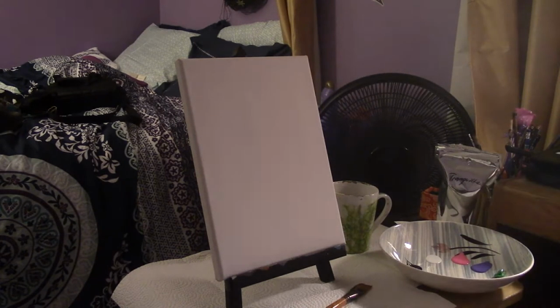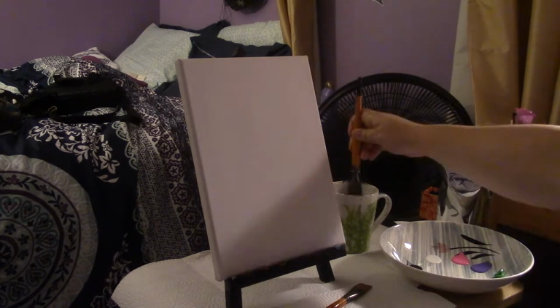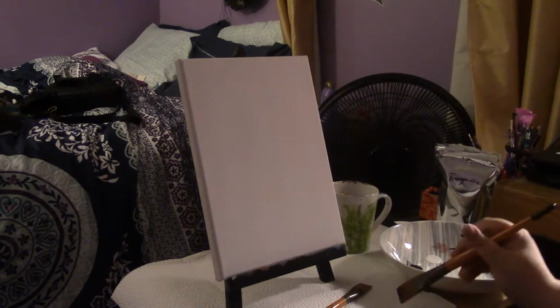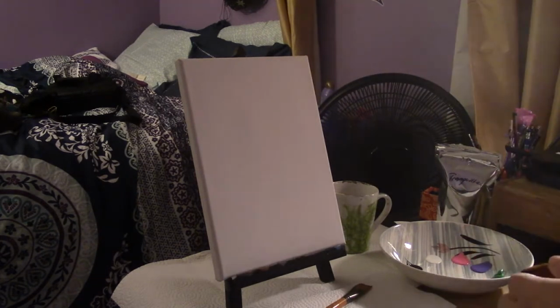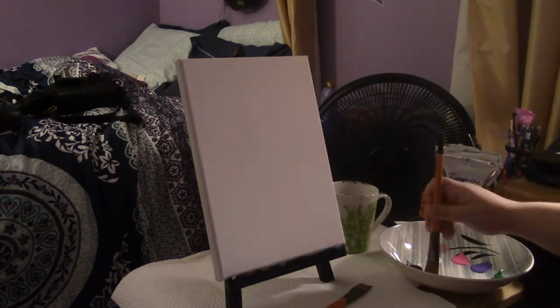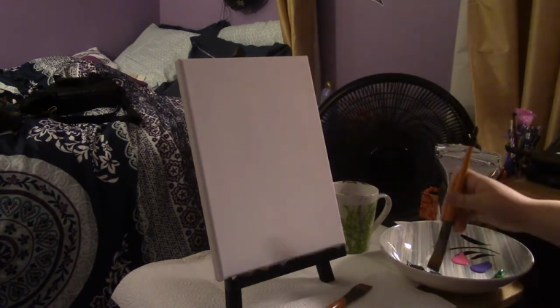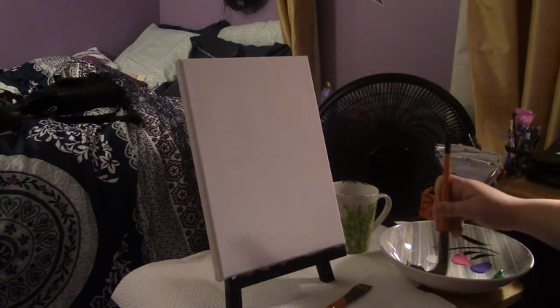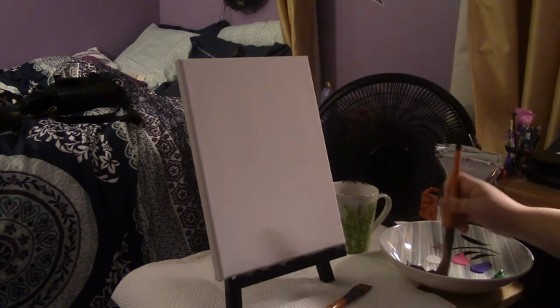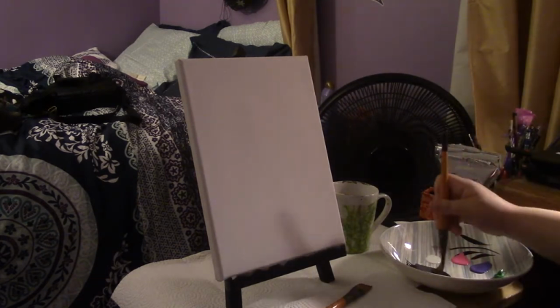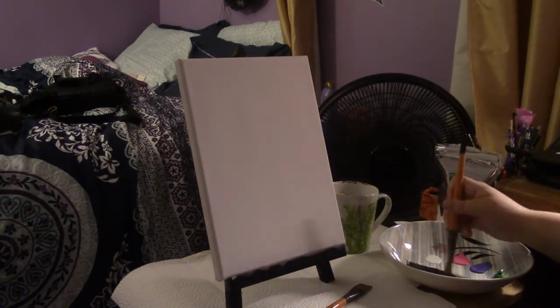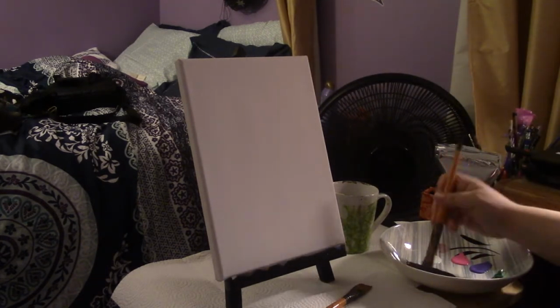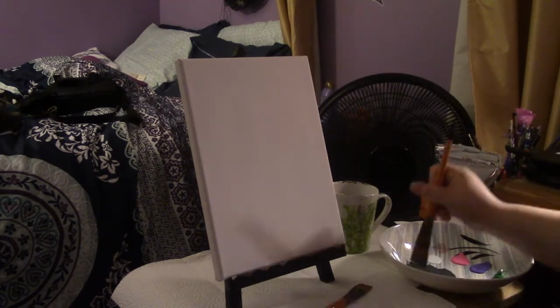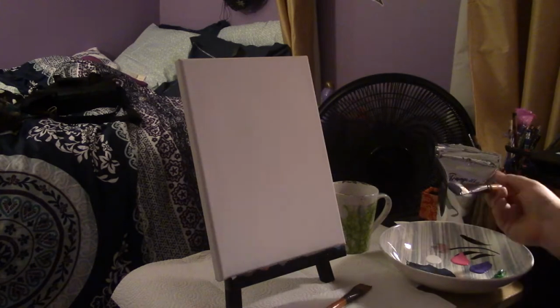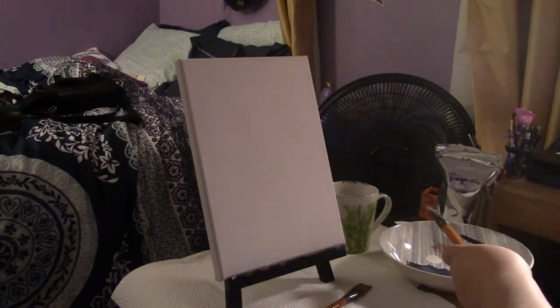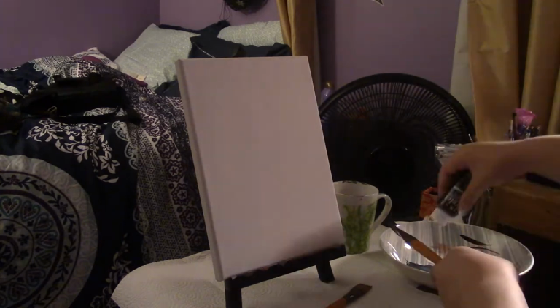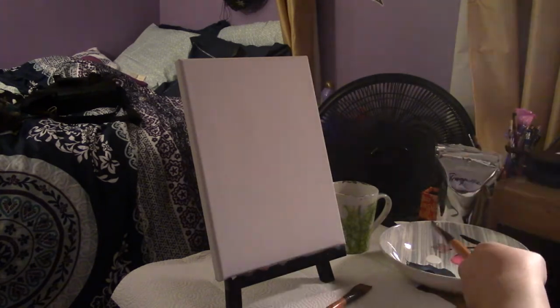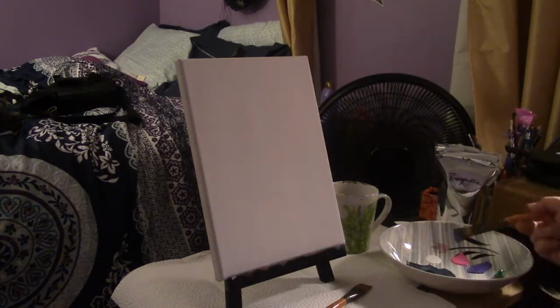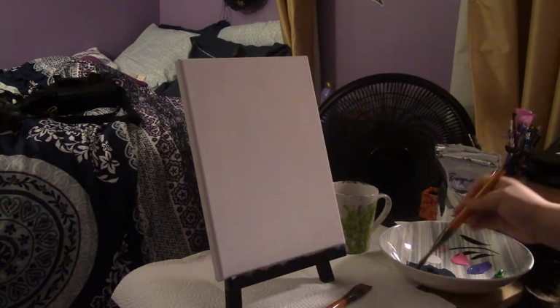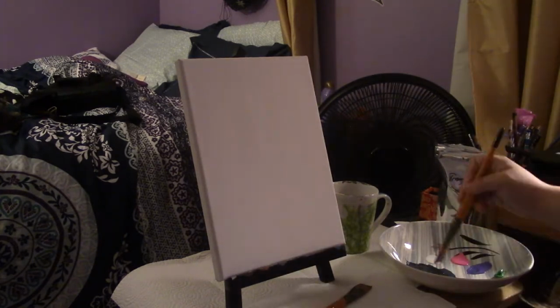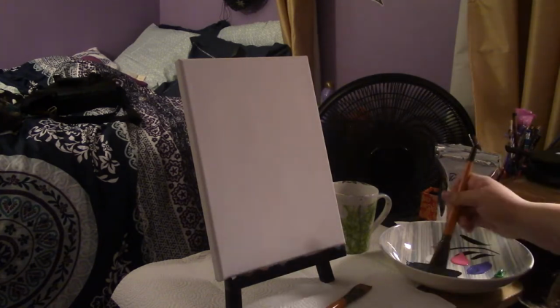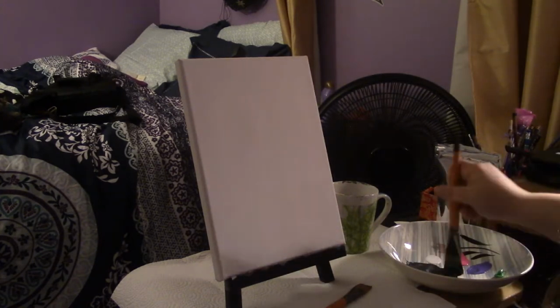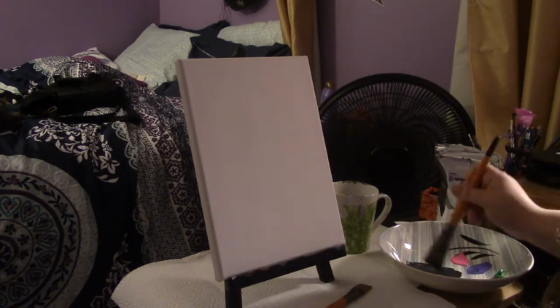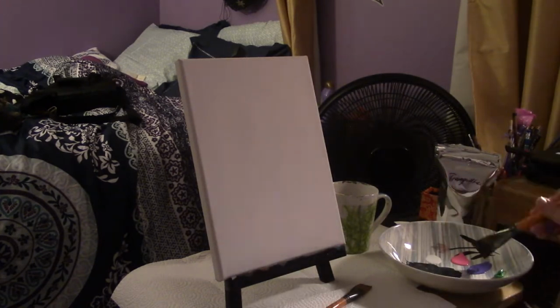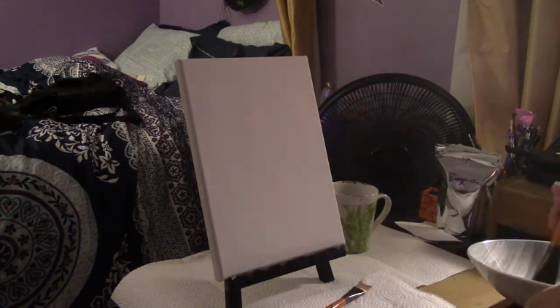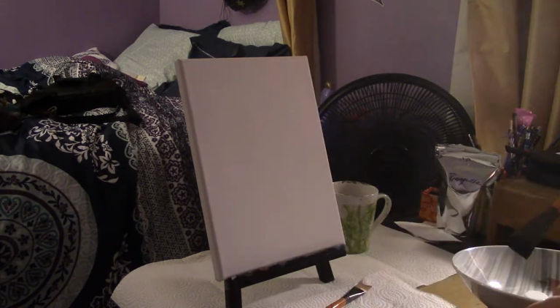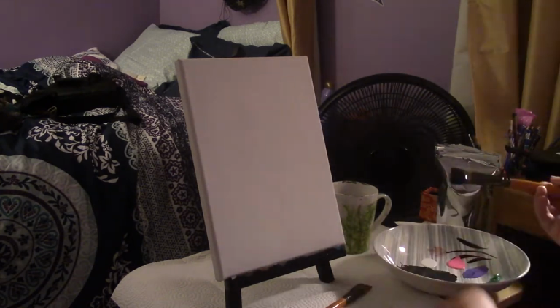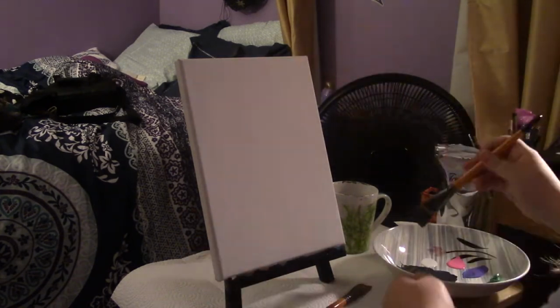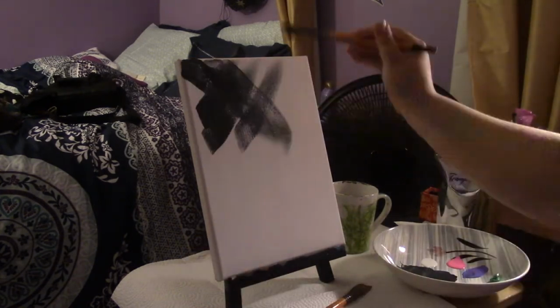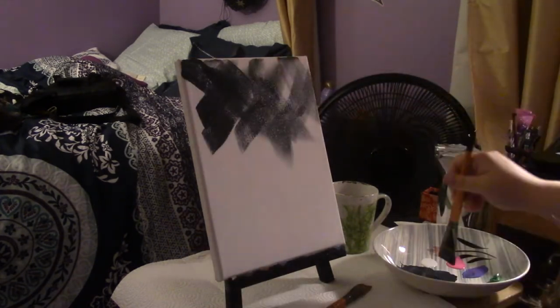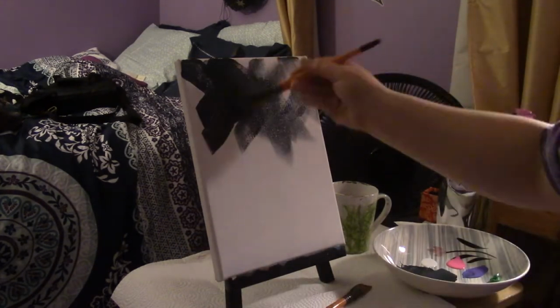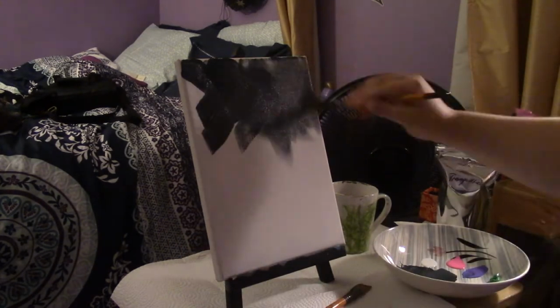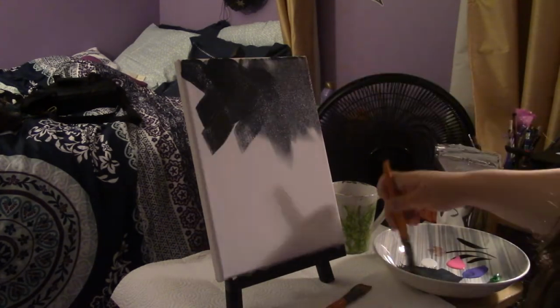First, I took my black paint and blended it with a light blue paint. Once I had a nice dark blue, I began painting a night sky with crisscross strokes.